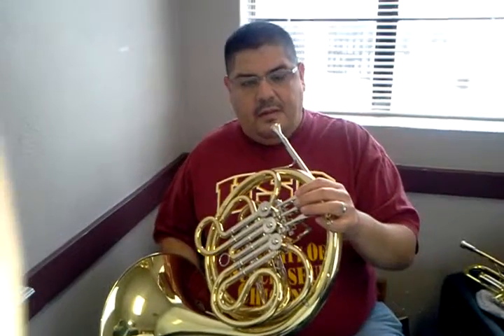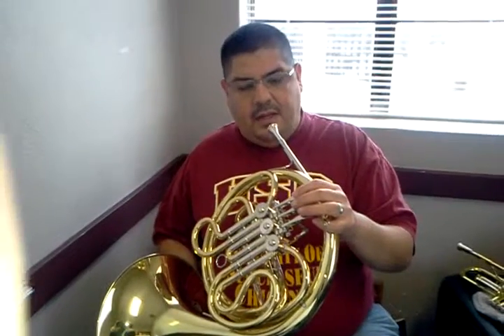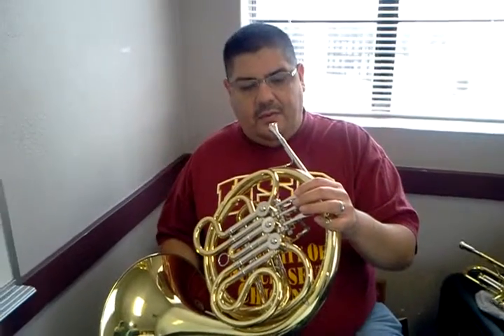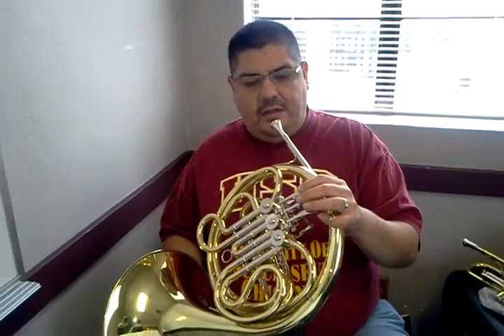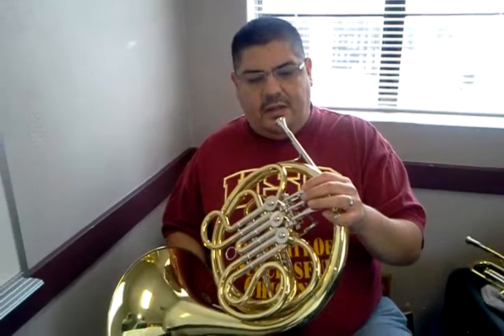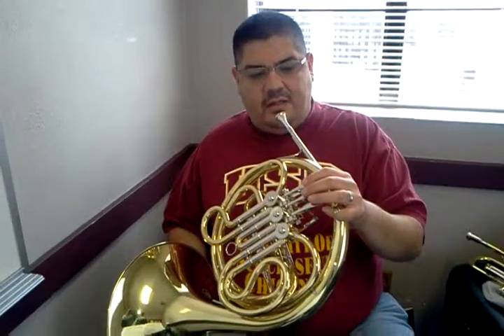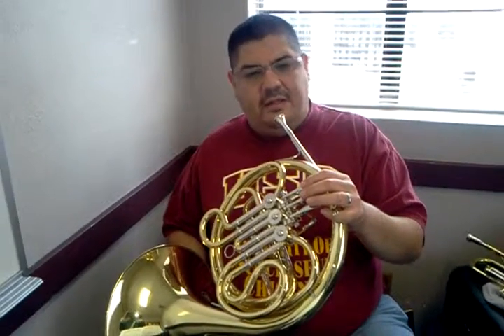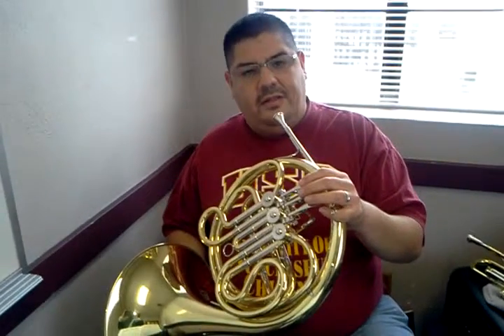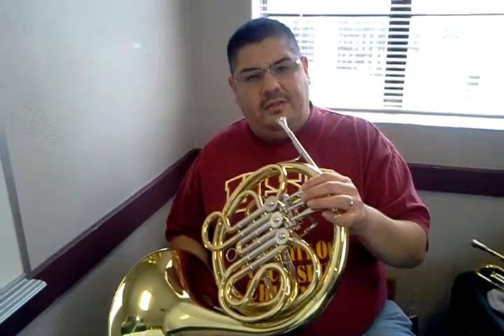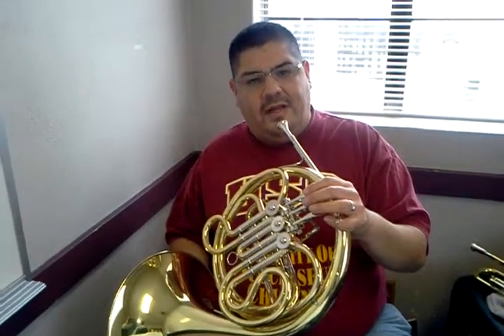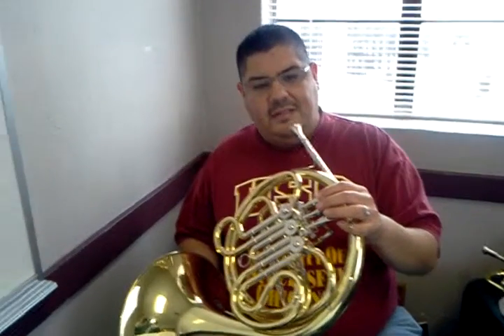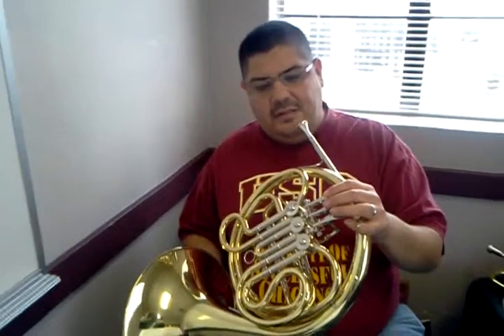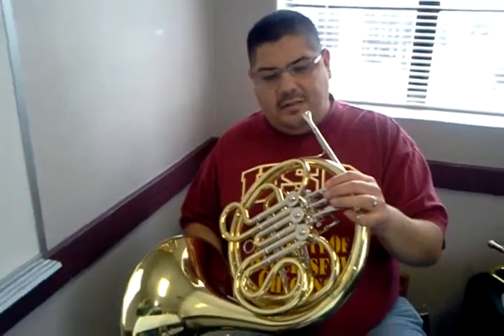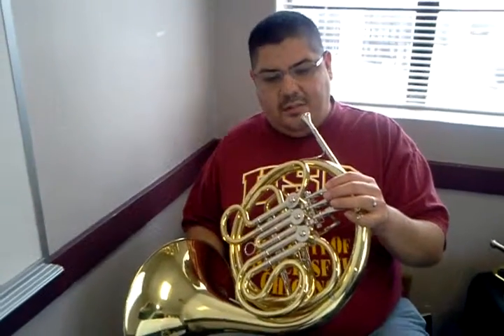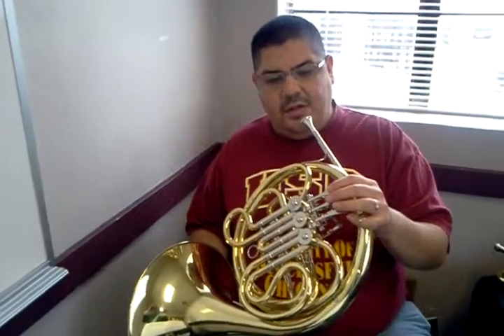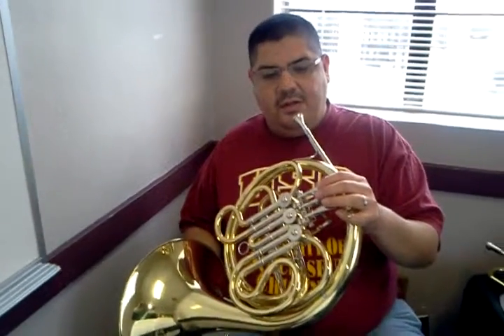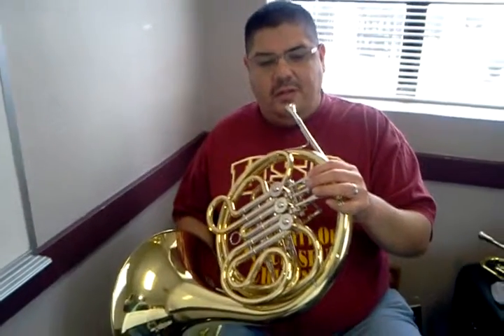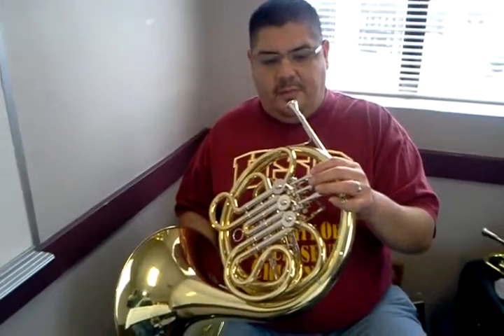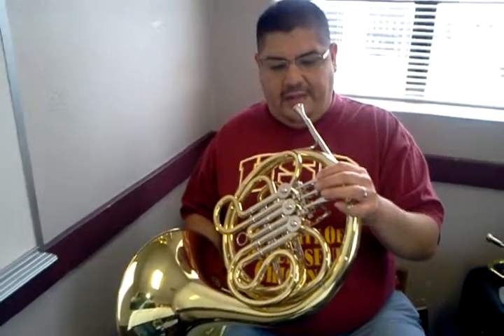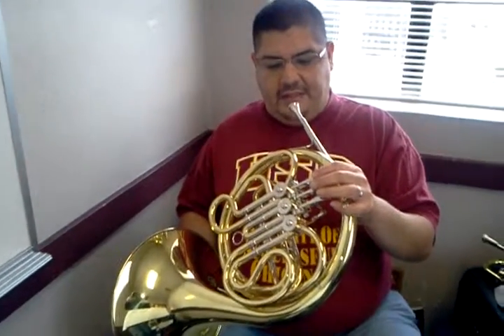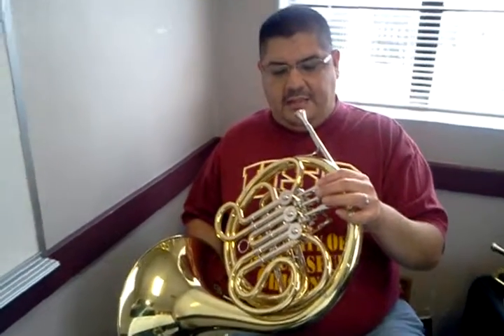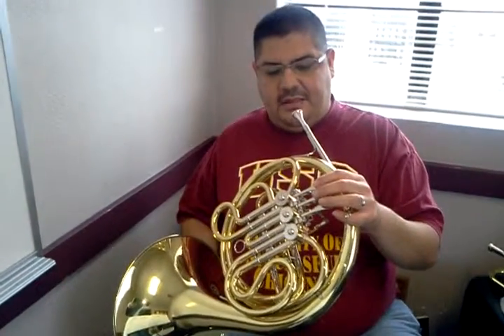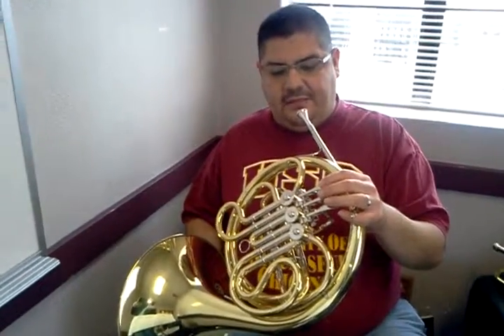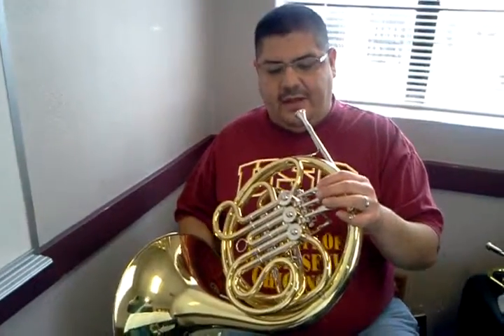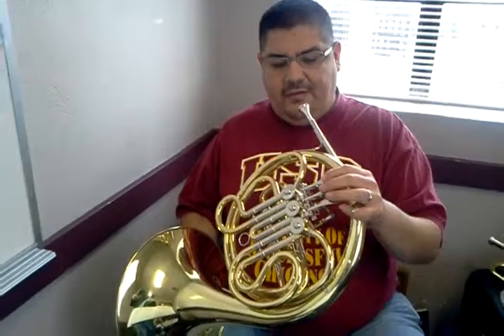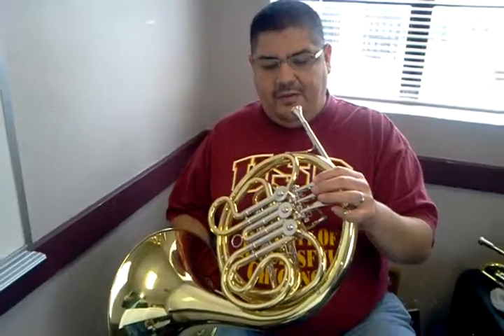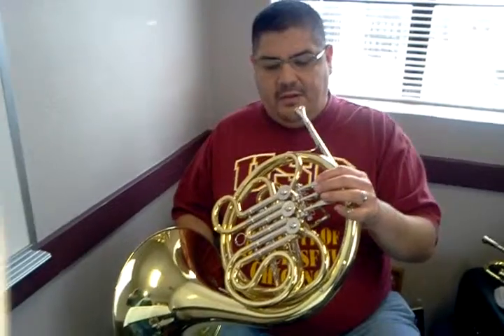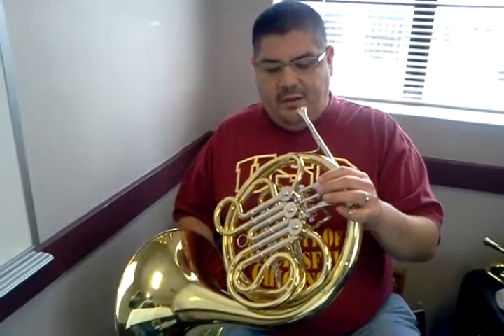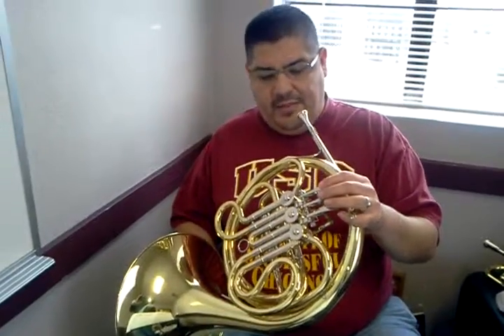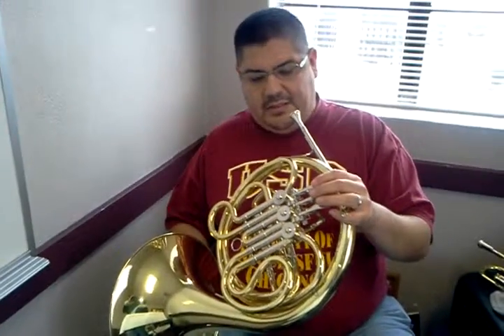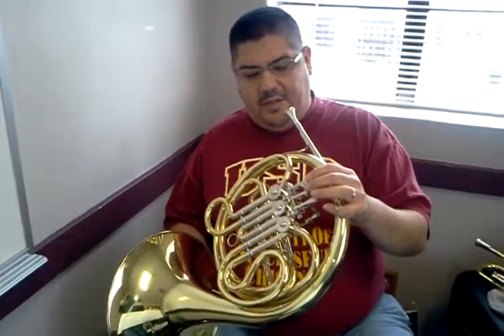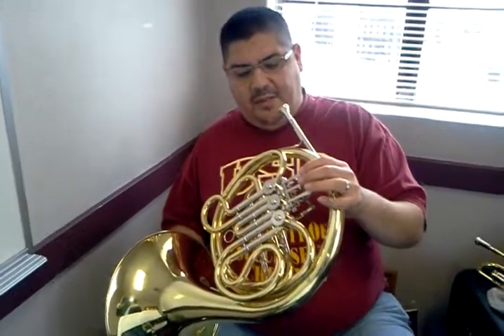Okay, we're on Standard of Excellence, the book, page 6, number 5 — mix them up.